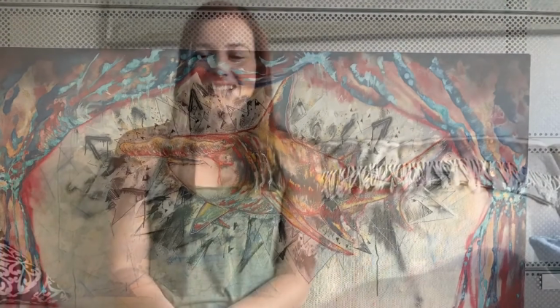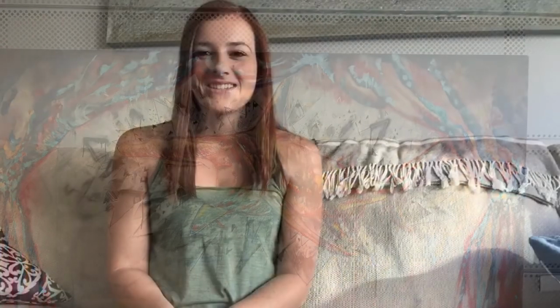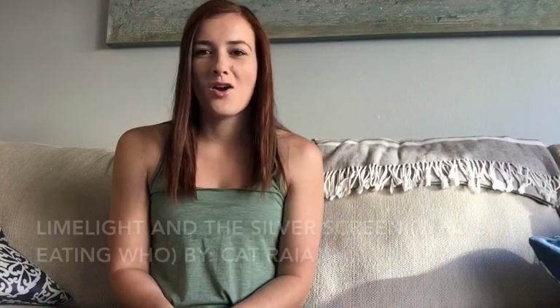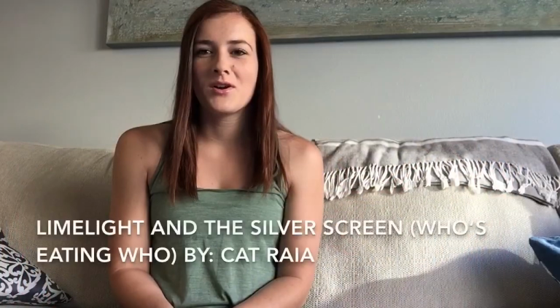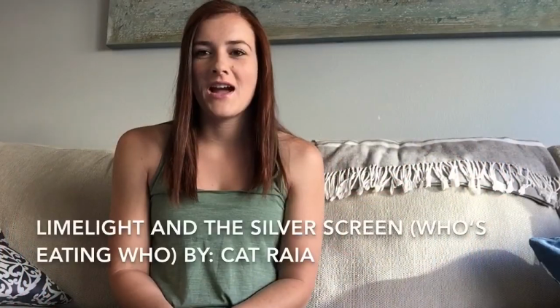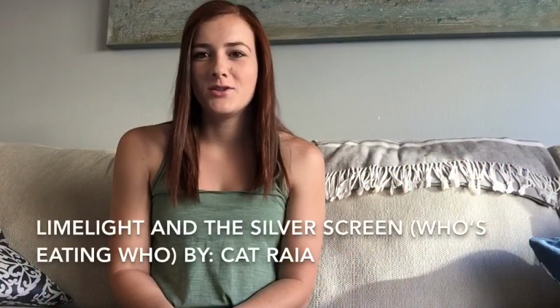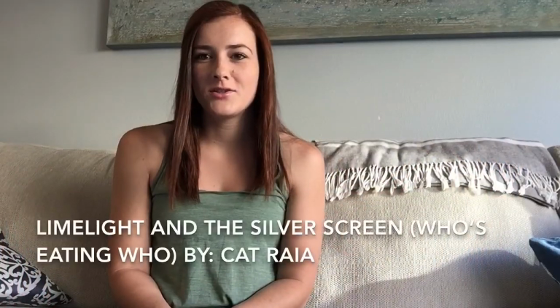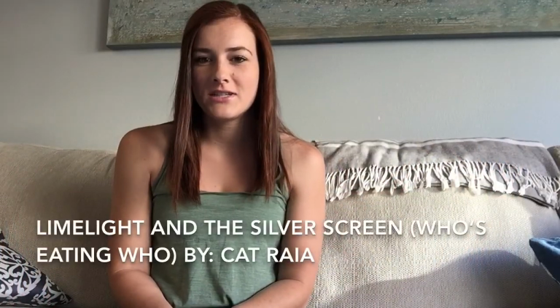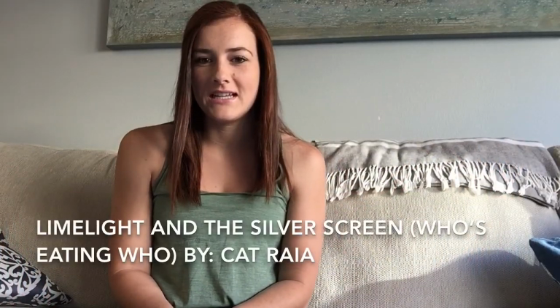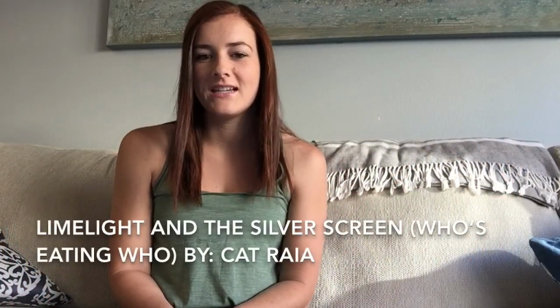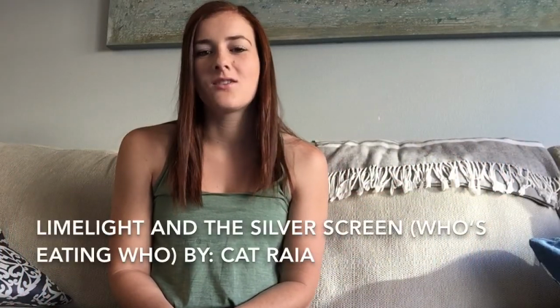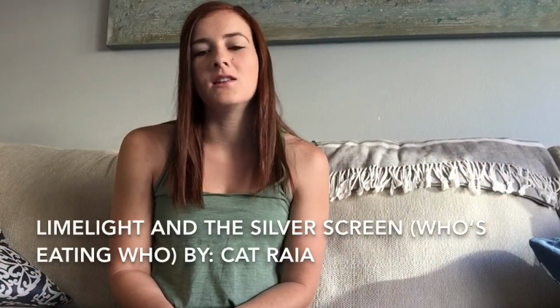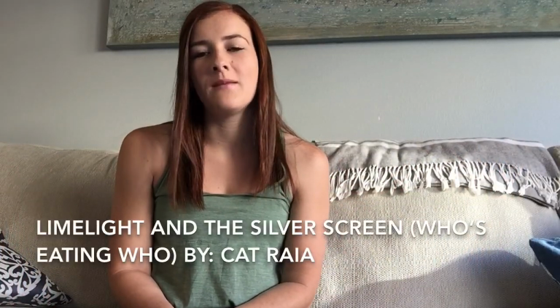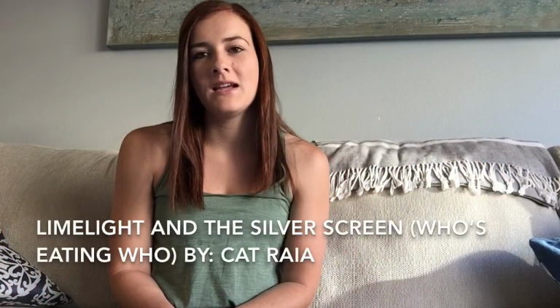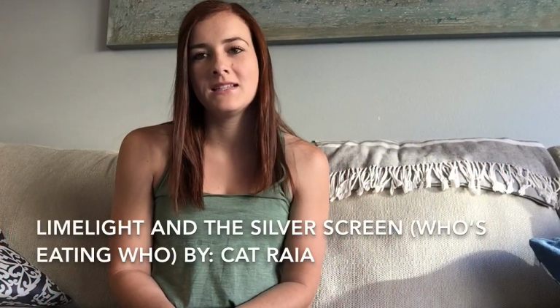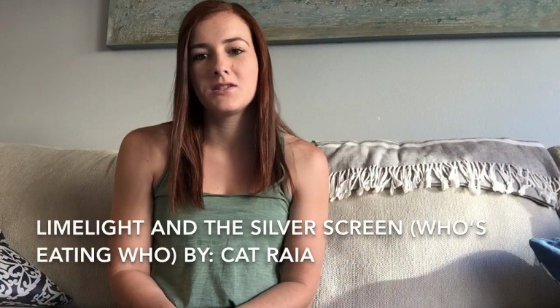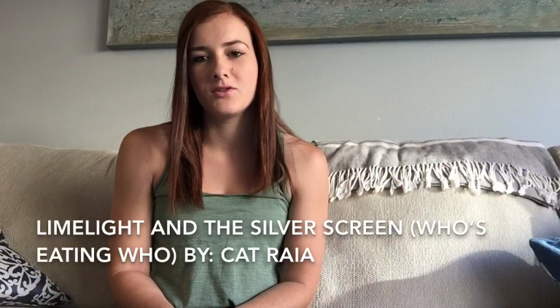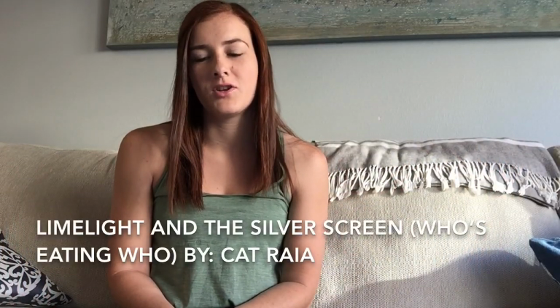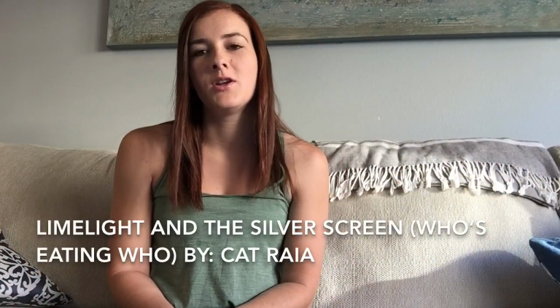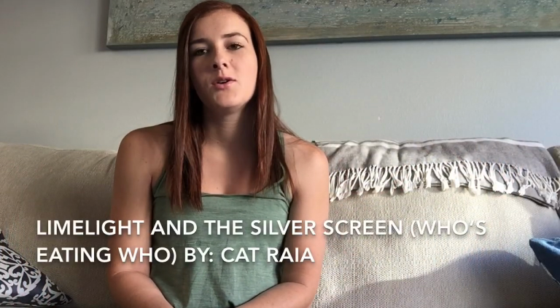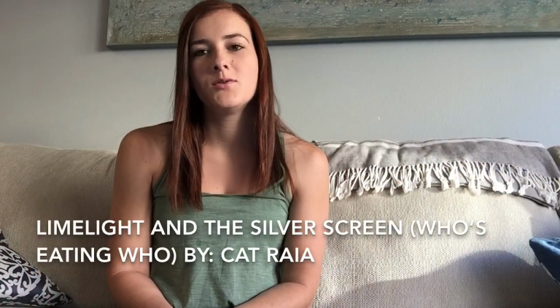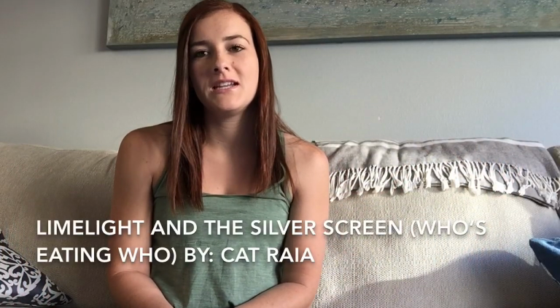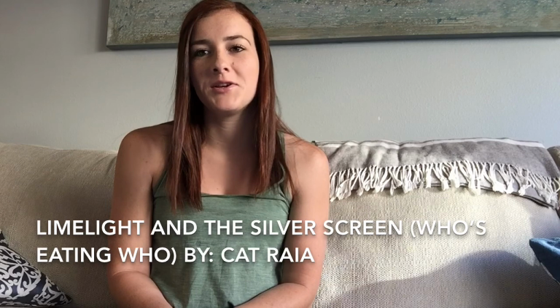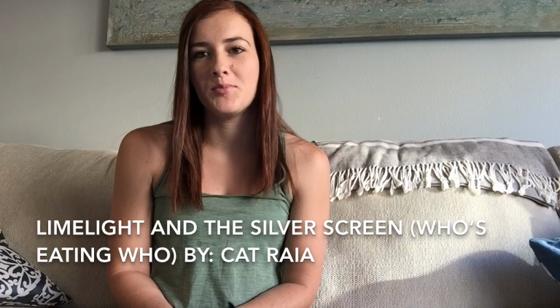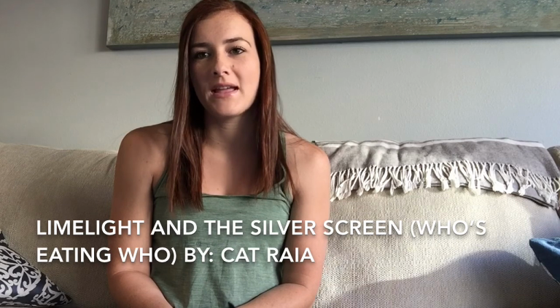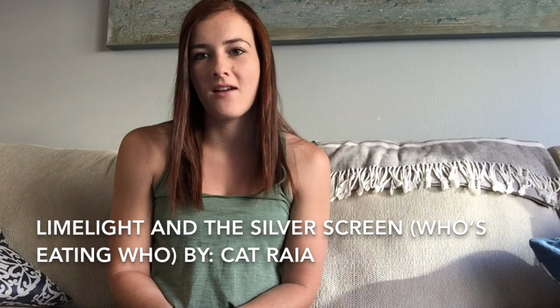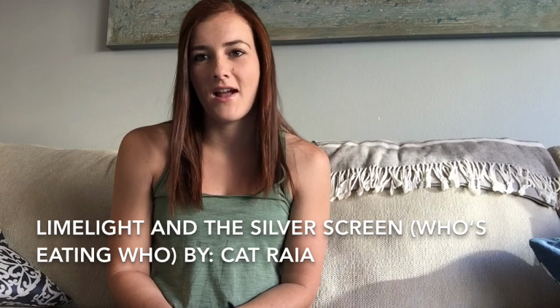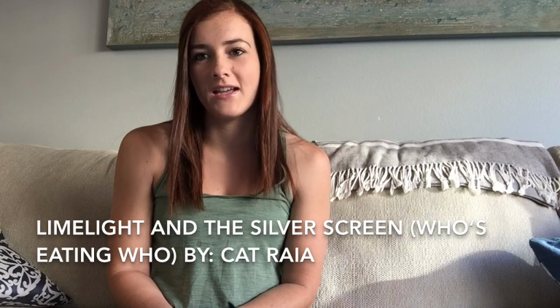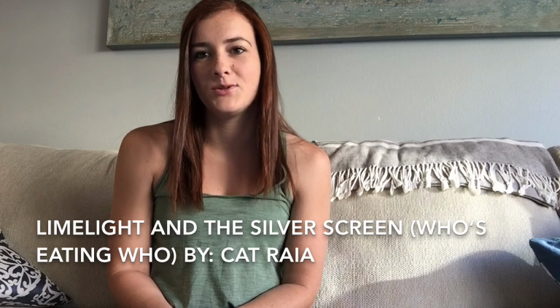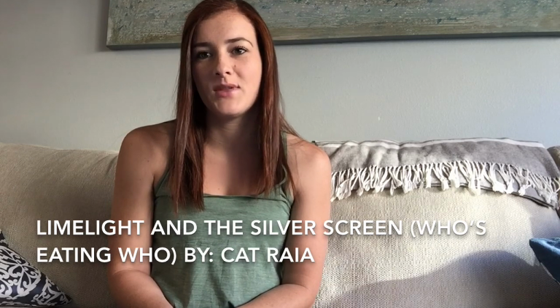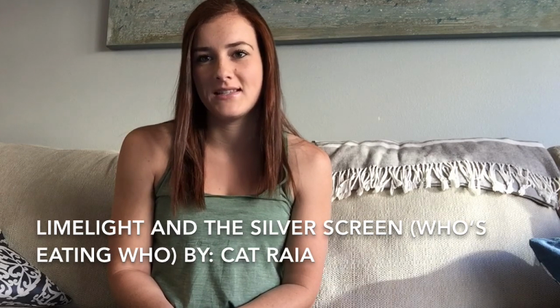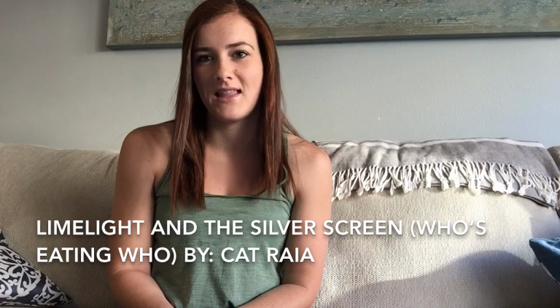The artwork I chose to critique is called Limelight in the Silver Screen, Who's Eating Who? by Kat Raya in 2011.